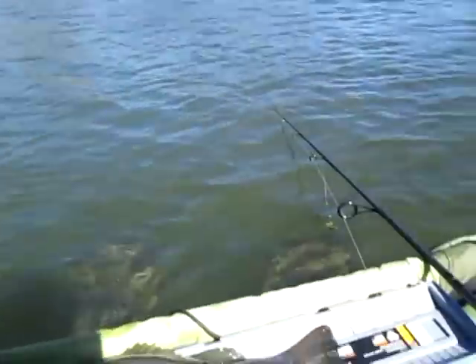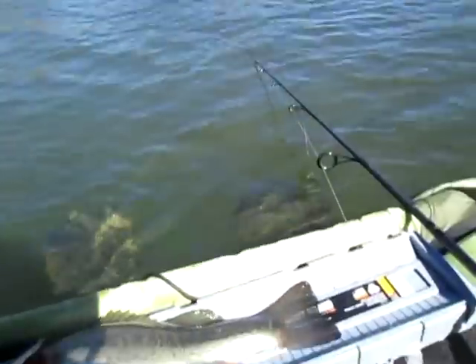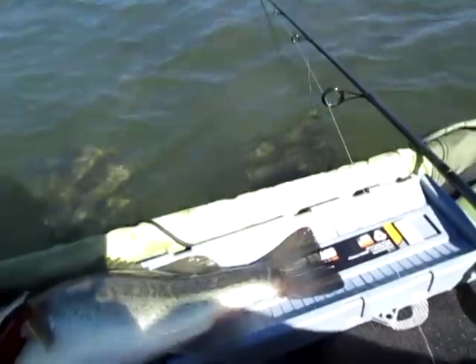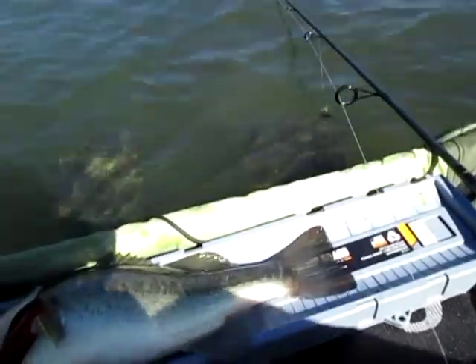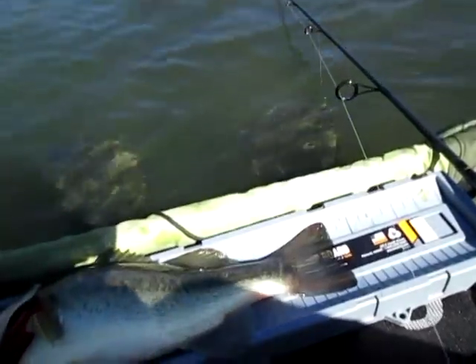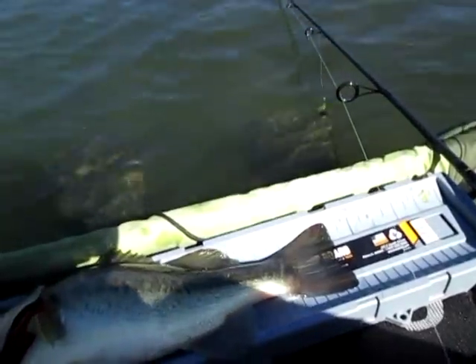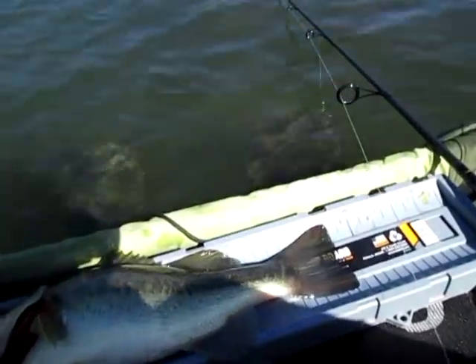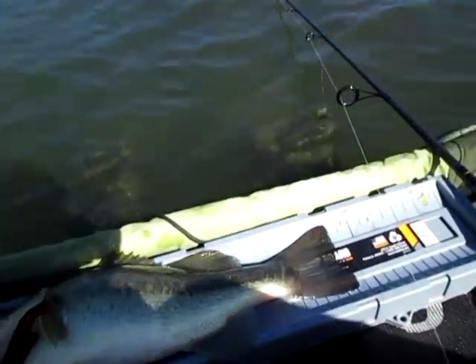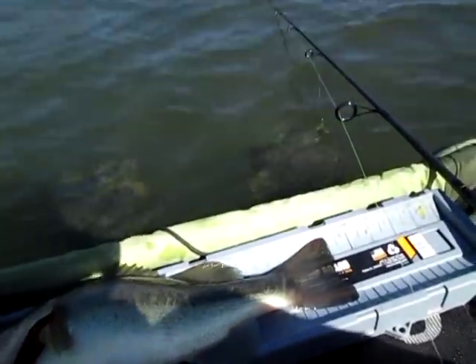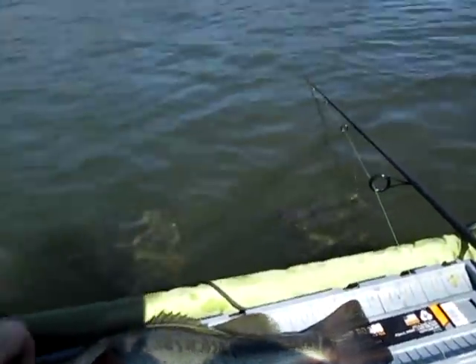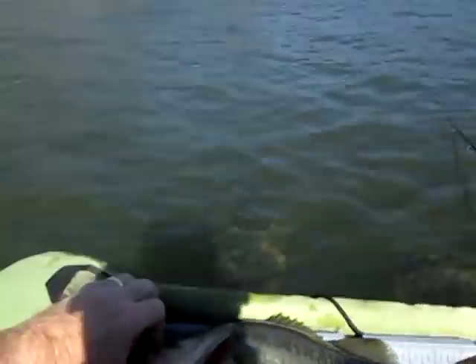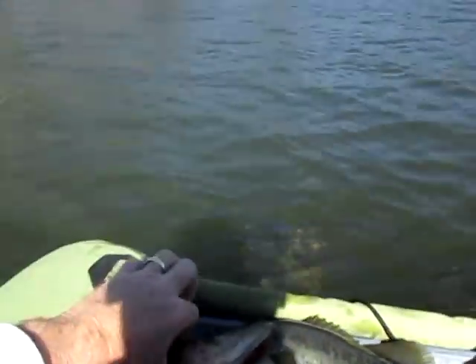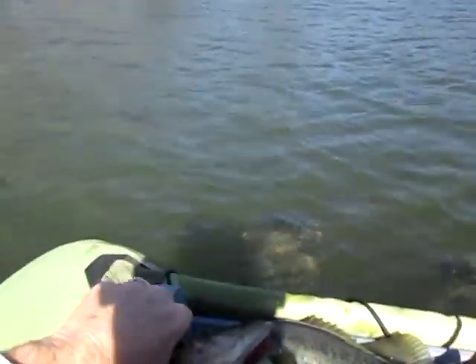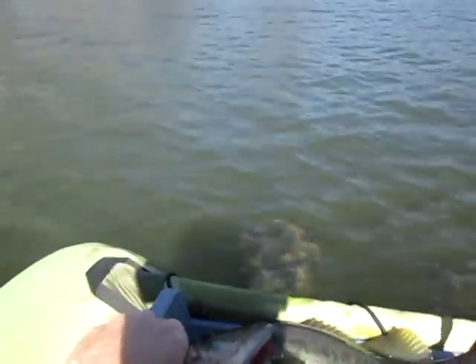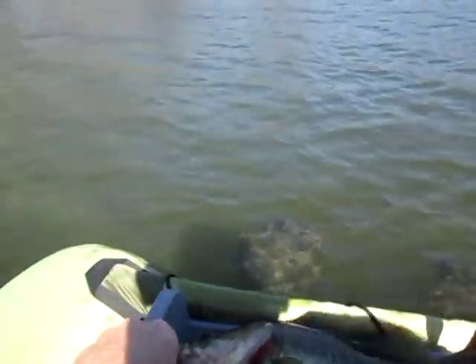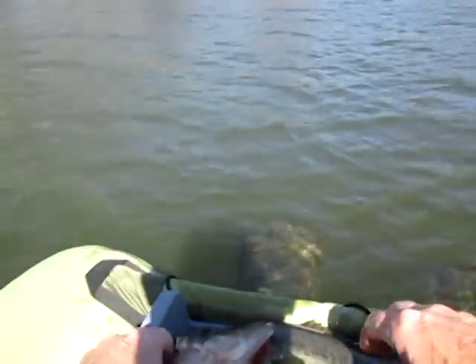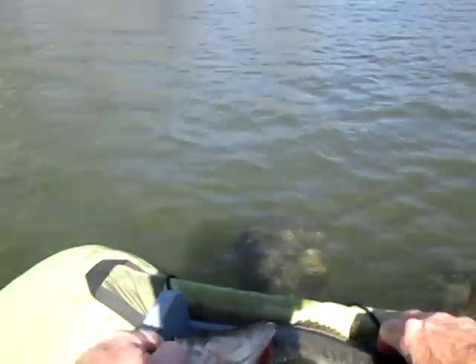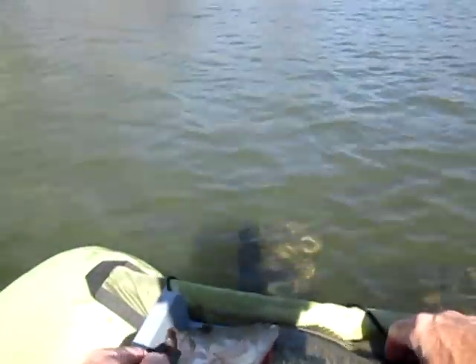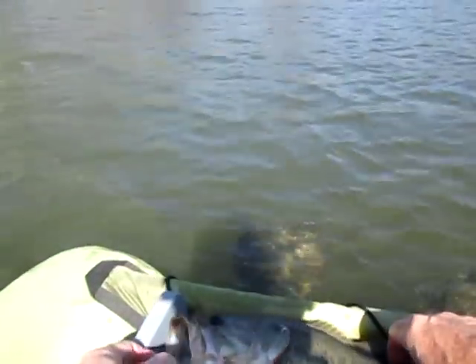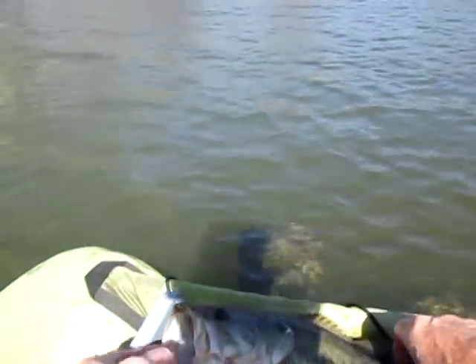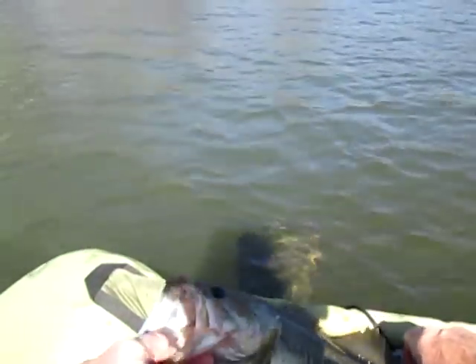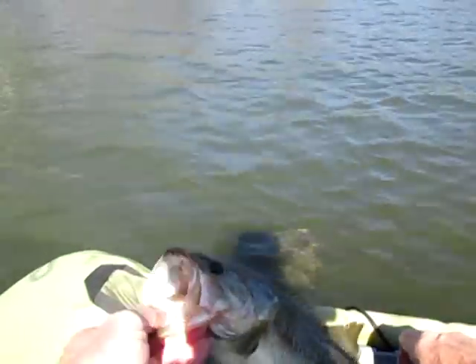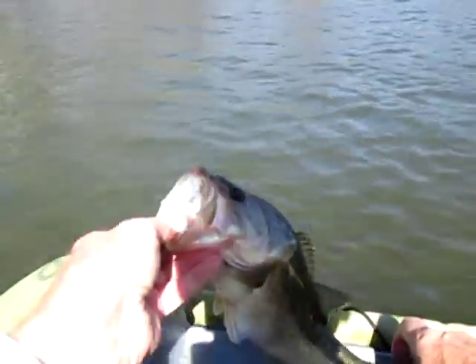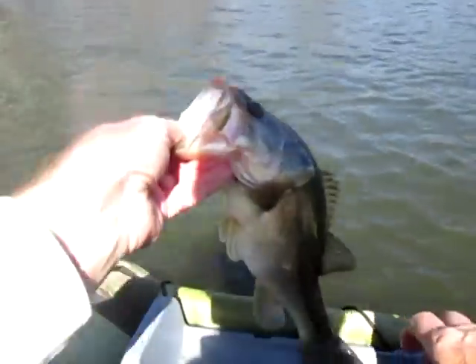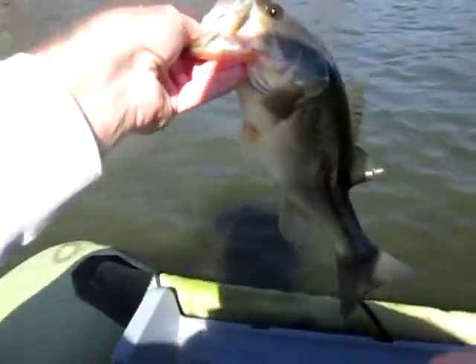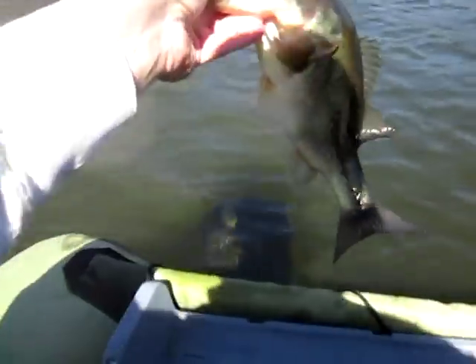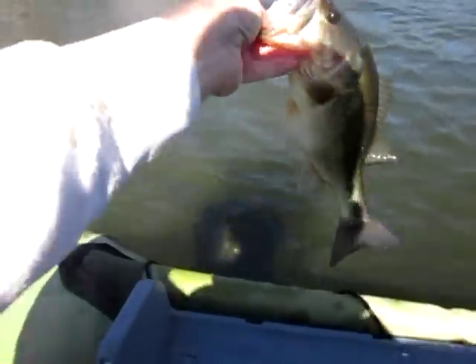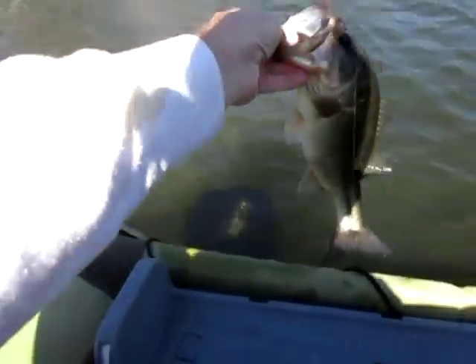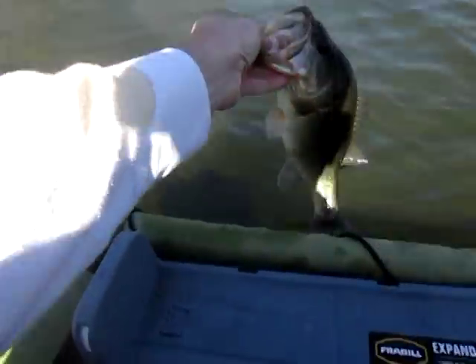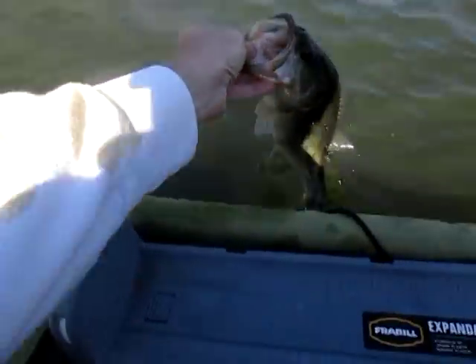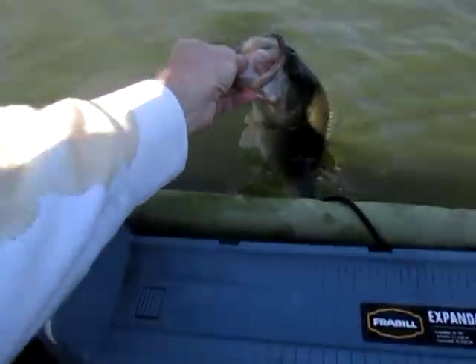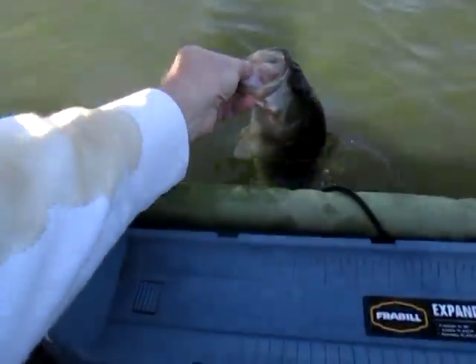Fourteen inches. That qualifies as a good fish. See you later.